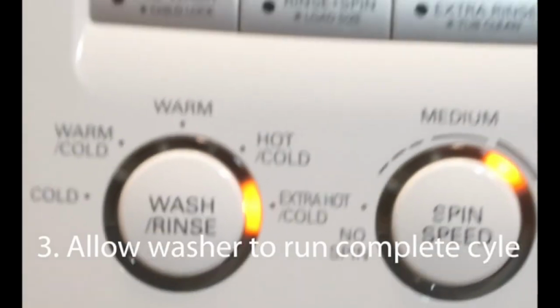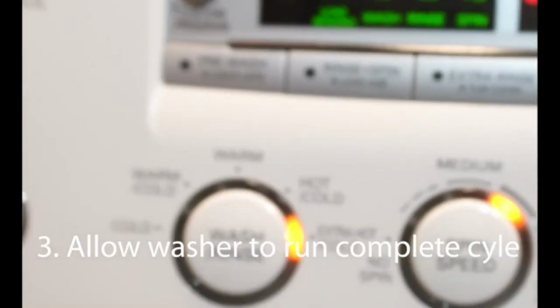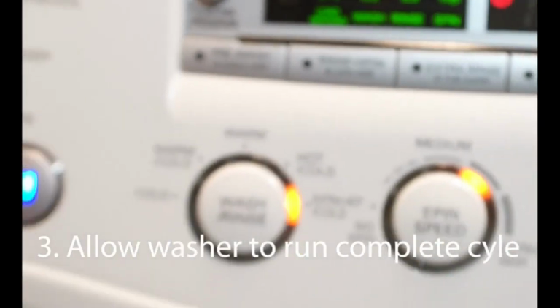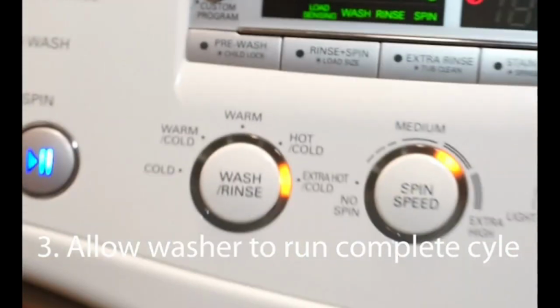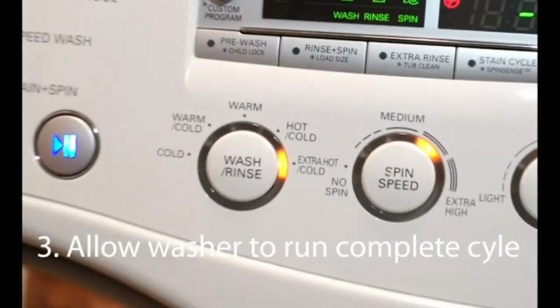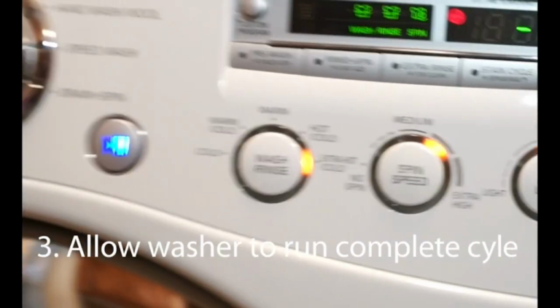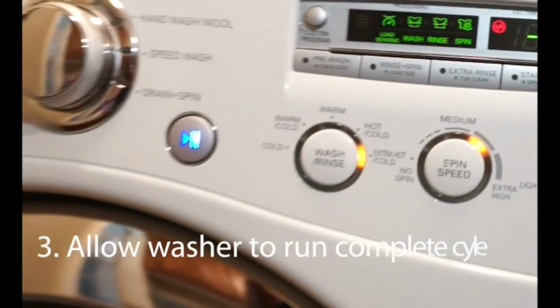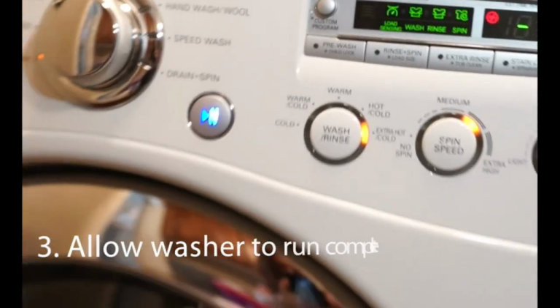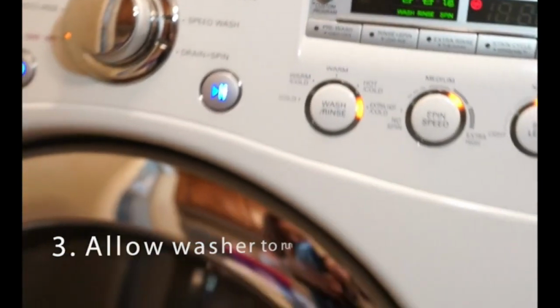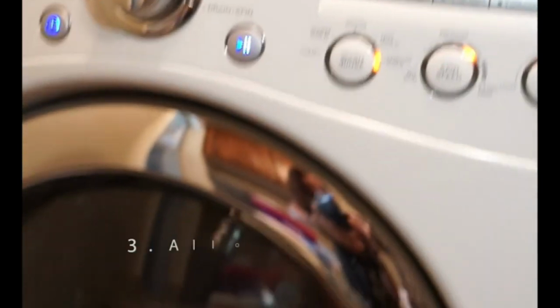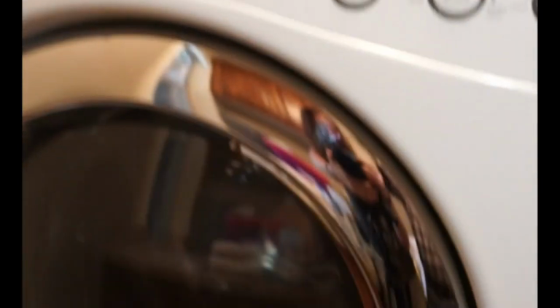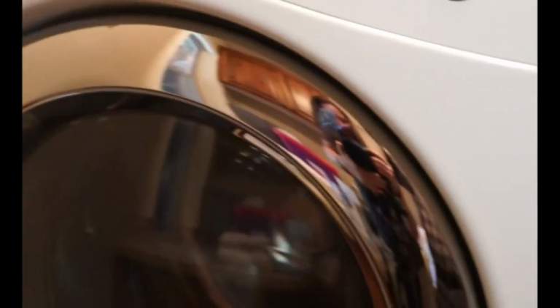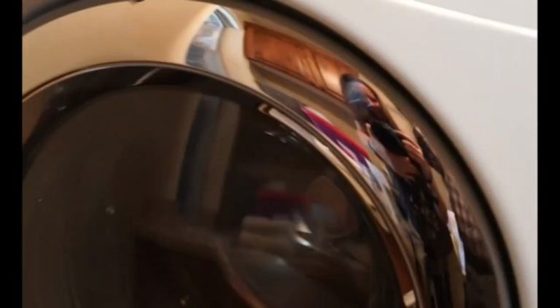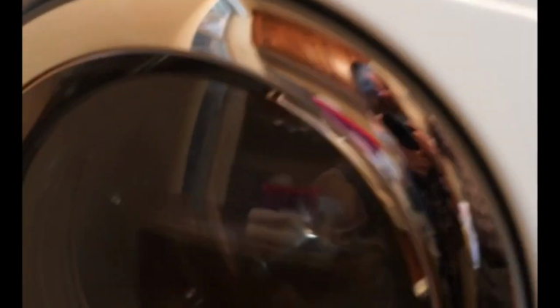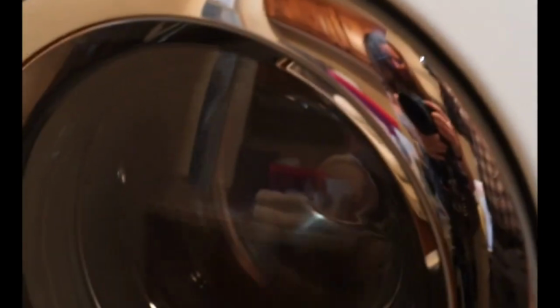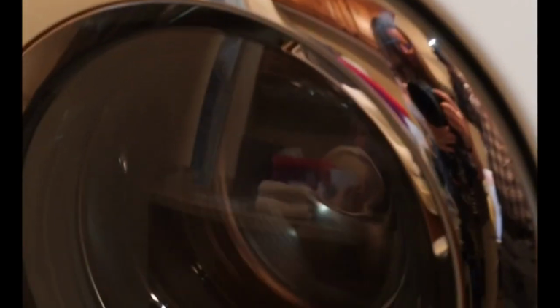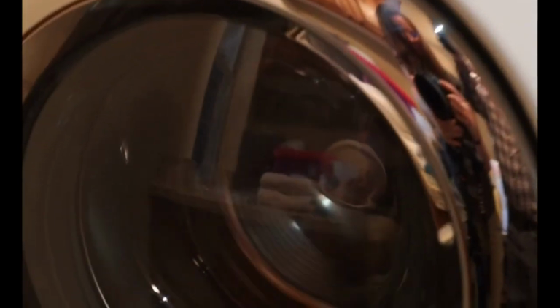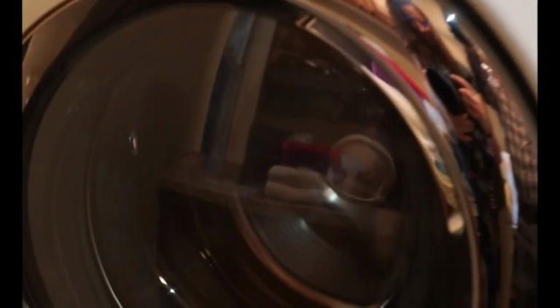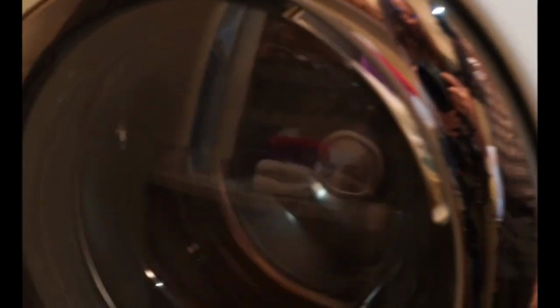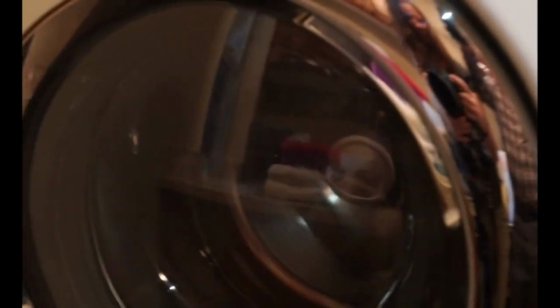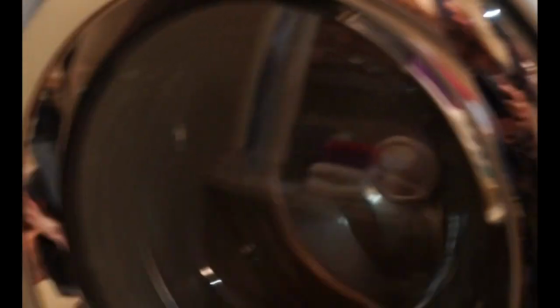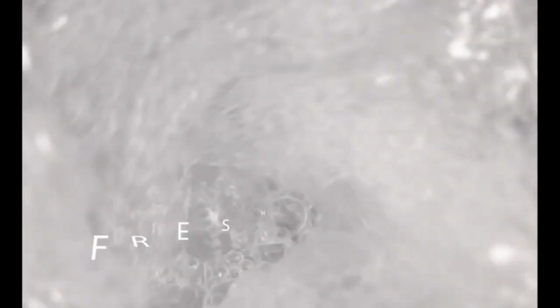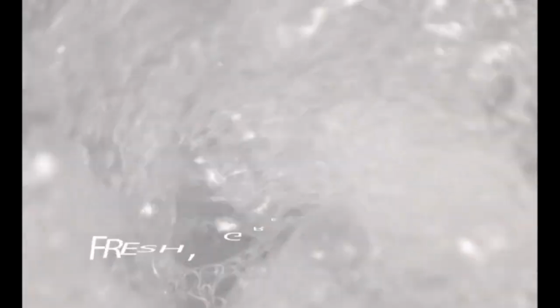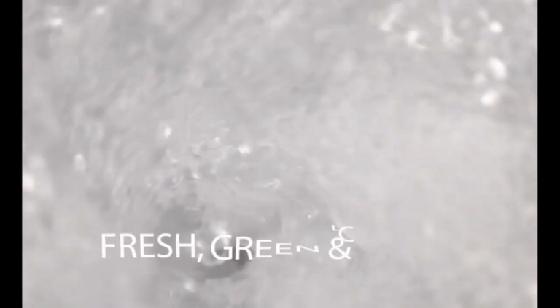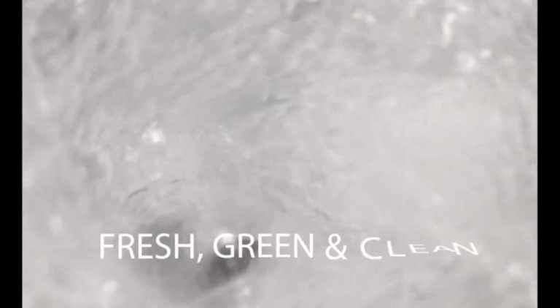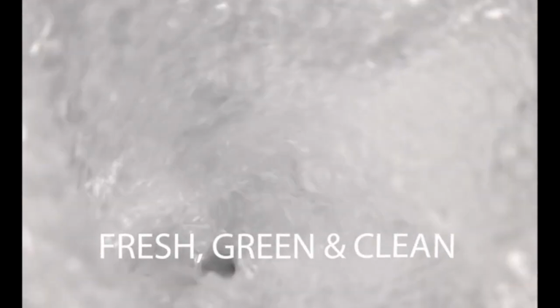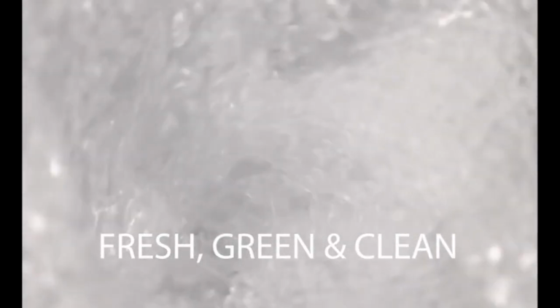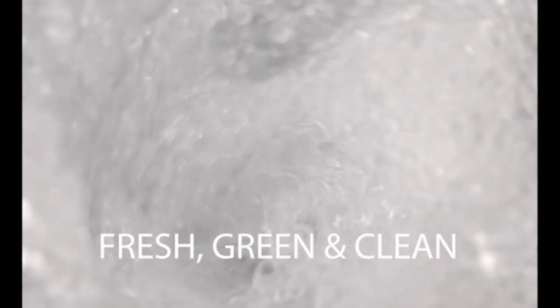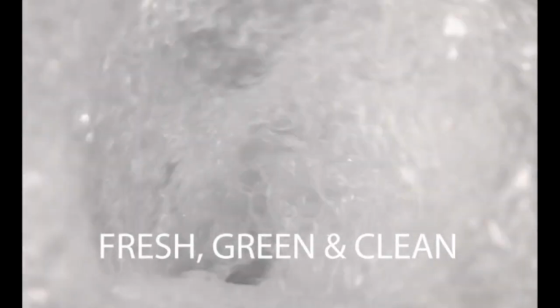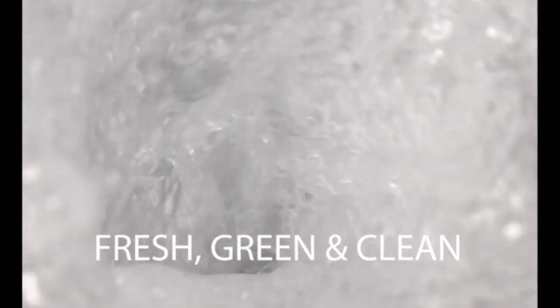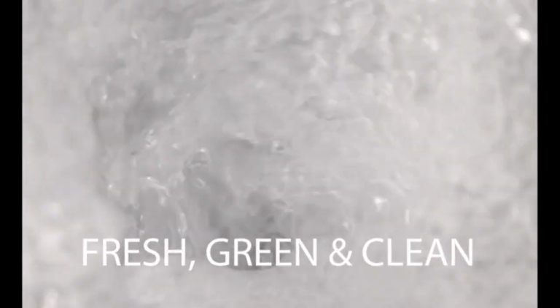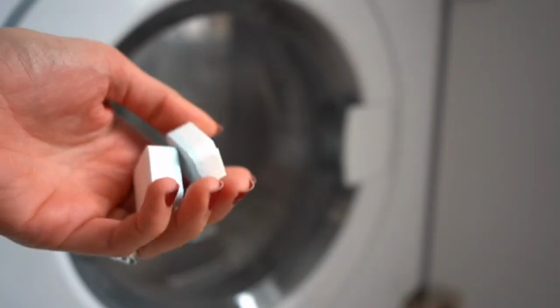EcoGal's tablets should be used once a month to extend the life of your washing machine and boost the cleanliness of the washing system.